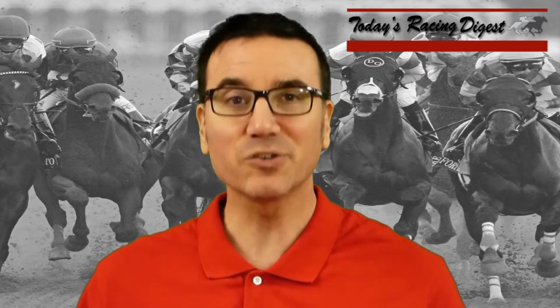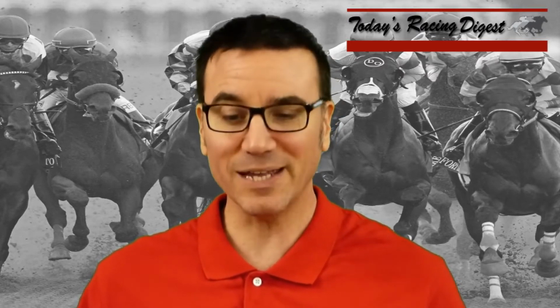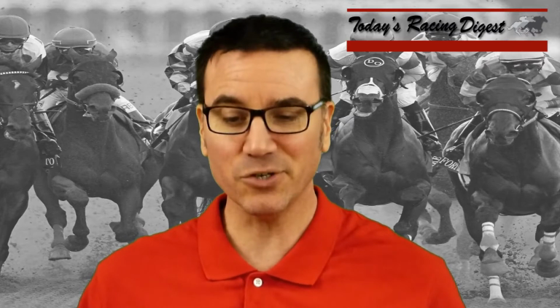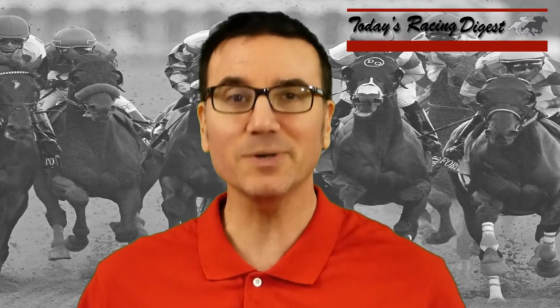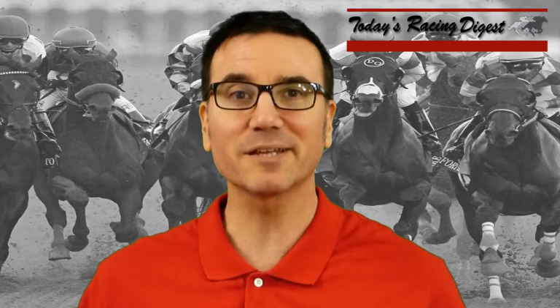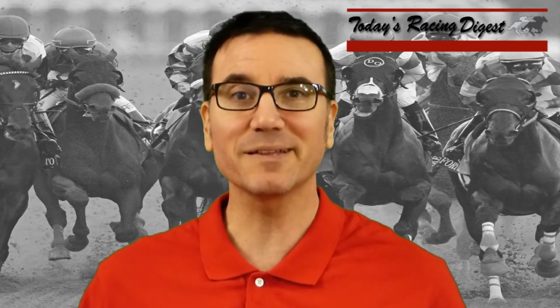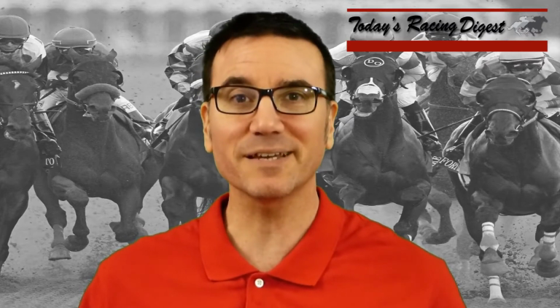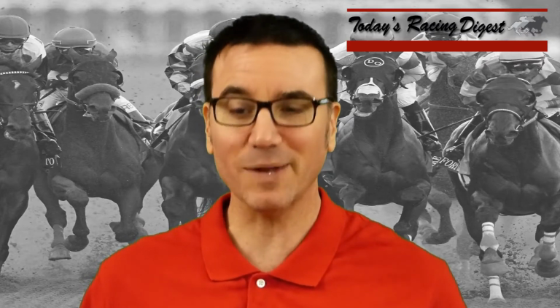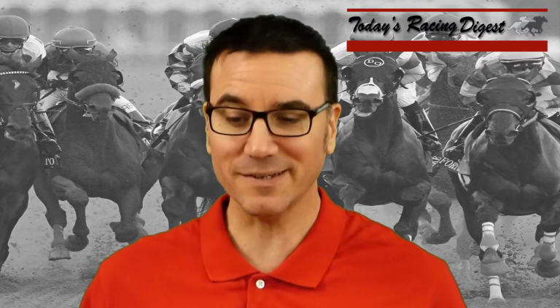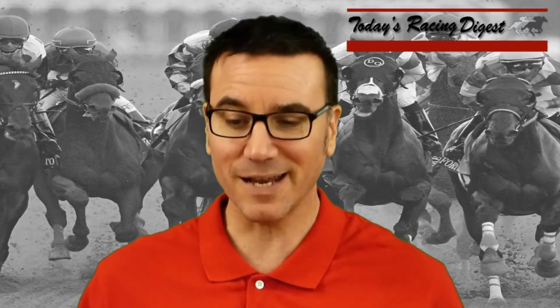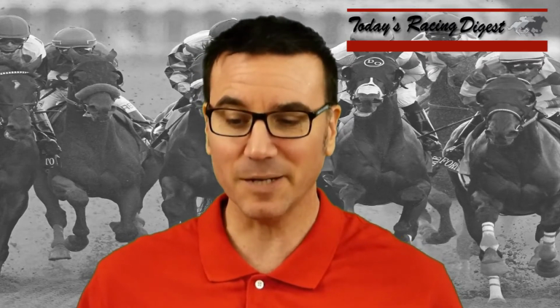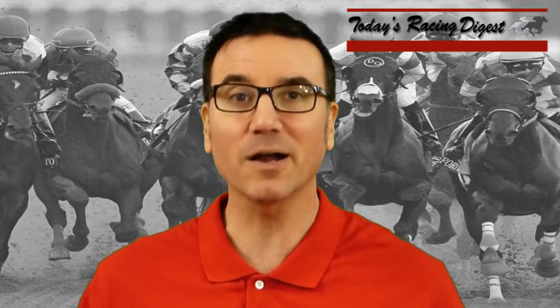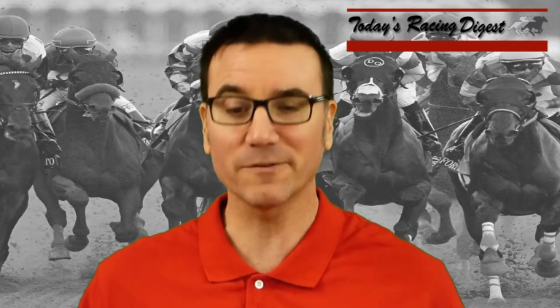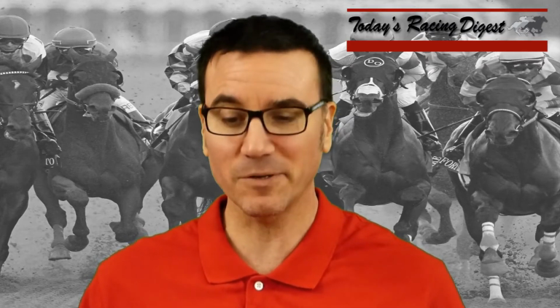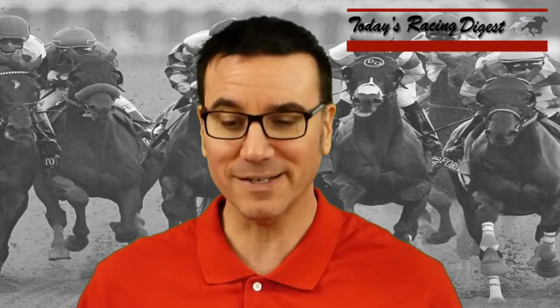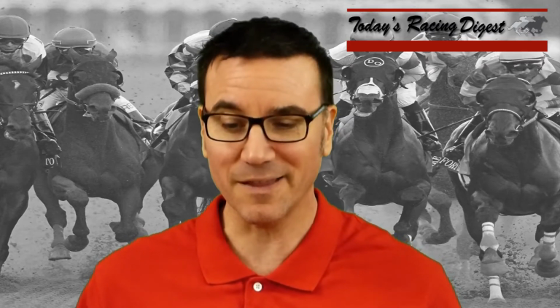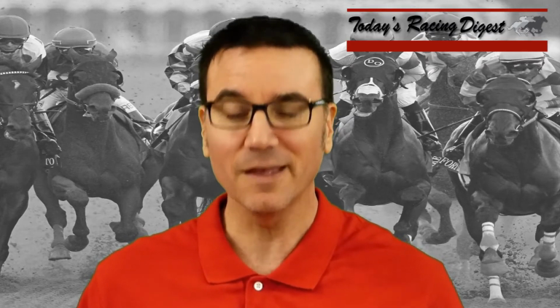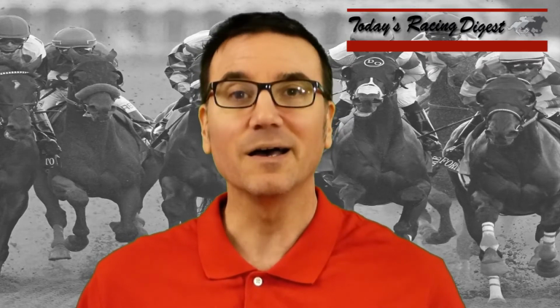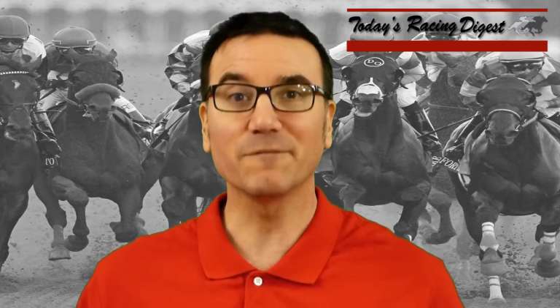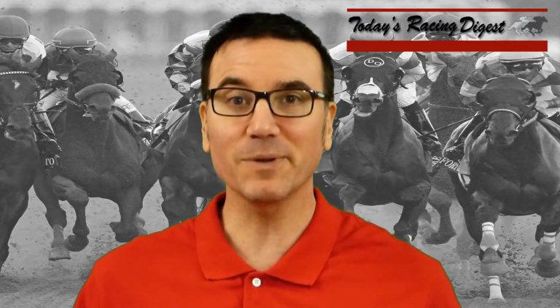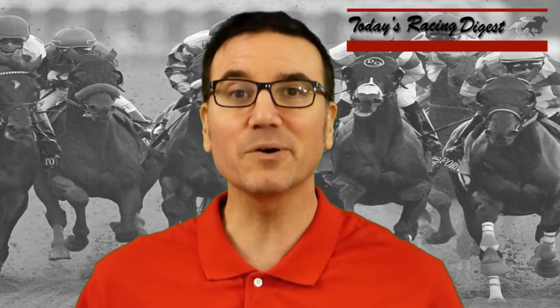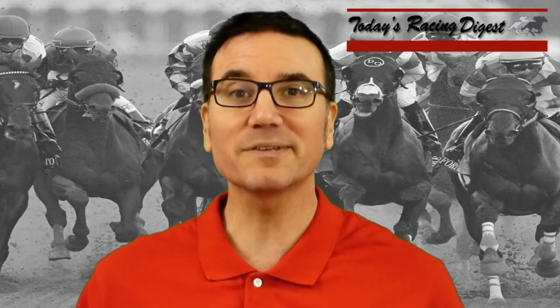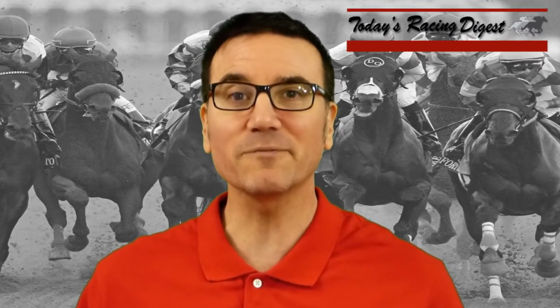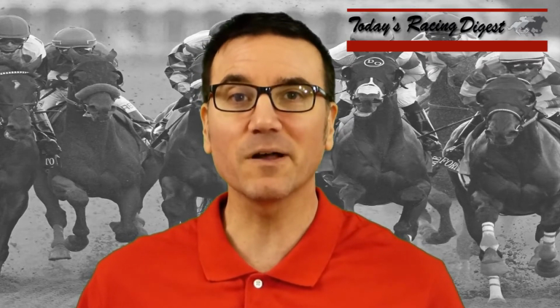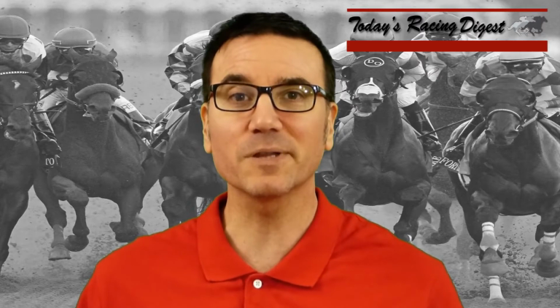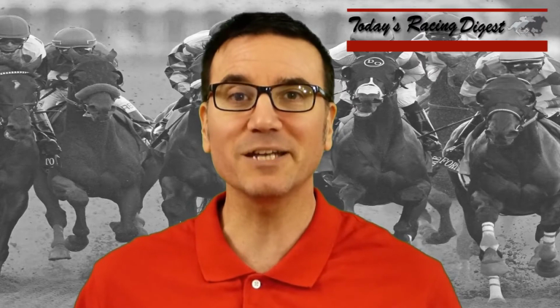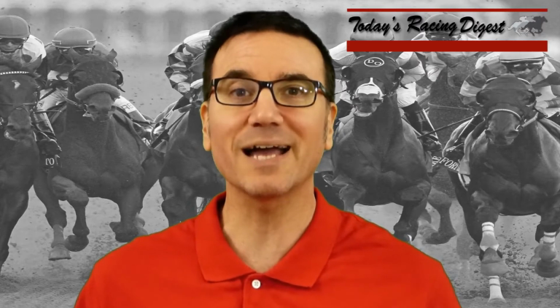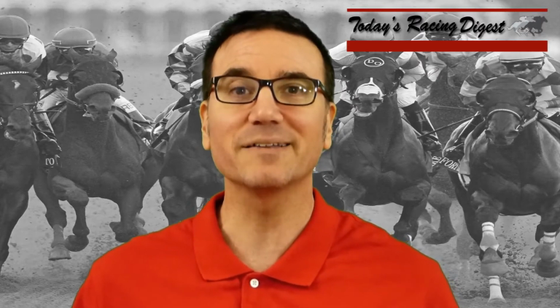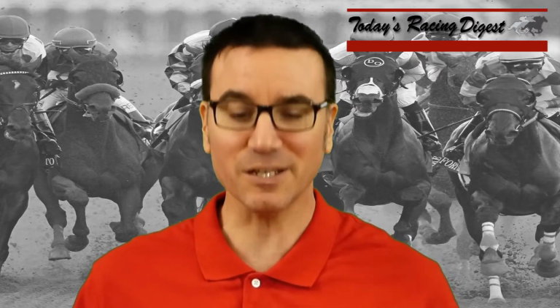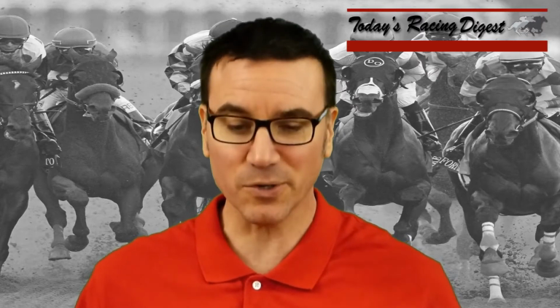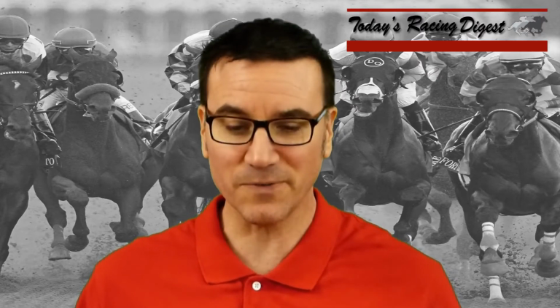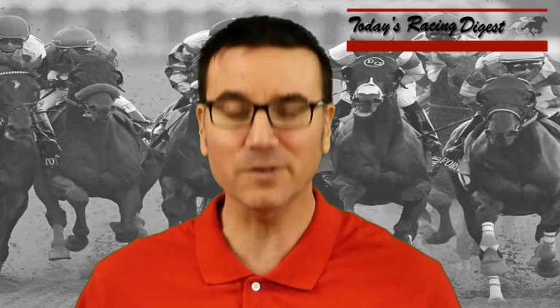It's a Grade 2. It's going to be the 6th race at Santa Anita Park on February 10th, for three-year-olds, seven furlongs on the main track — six-horse field.